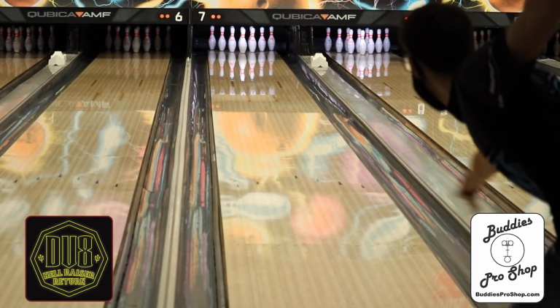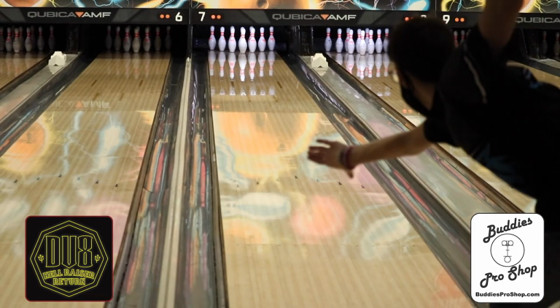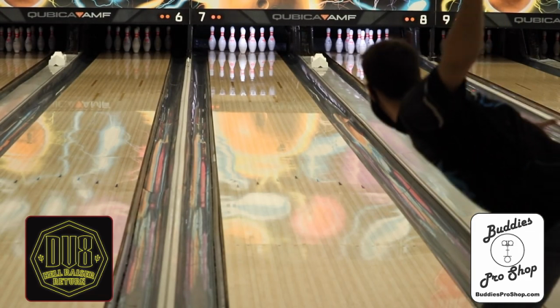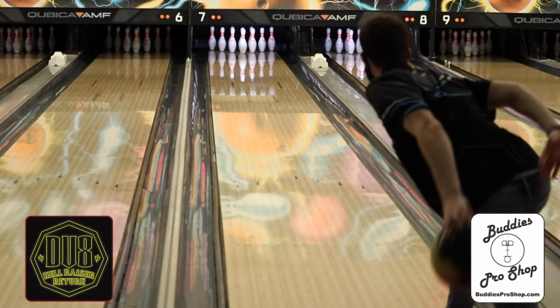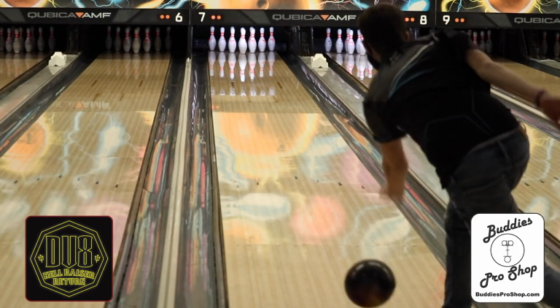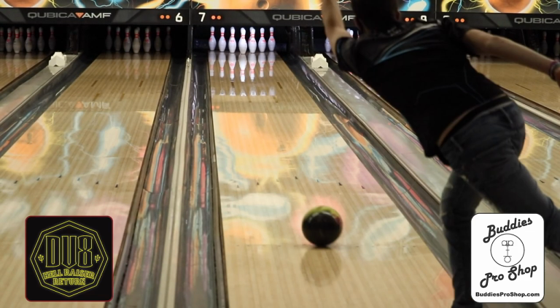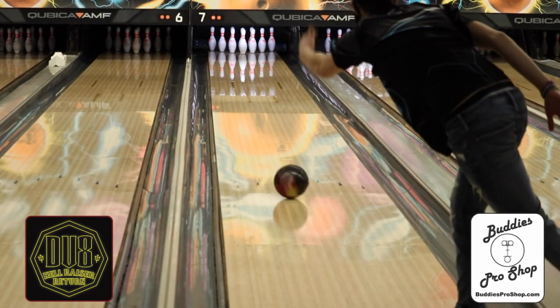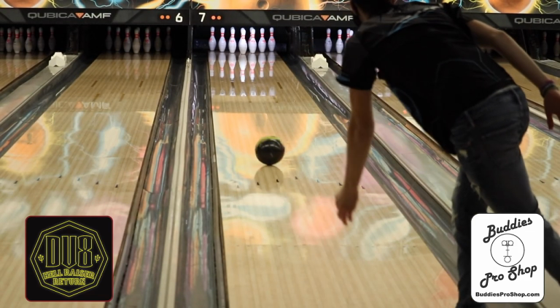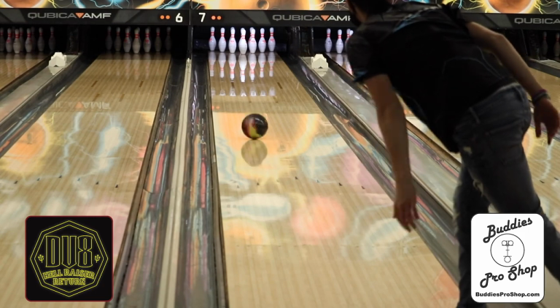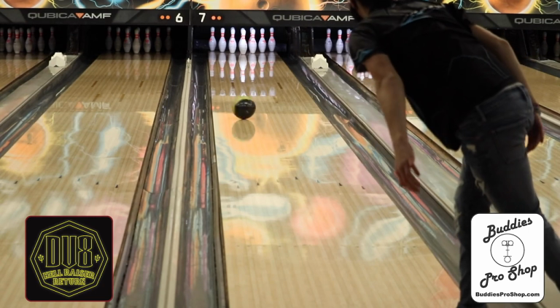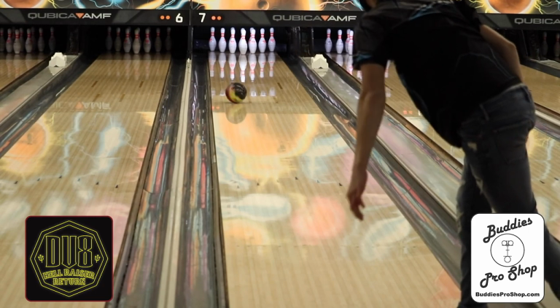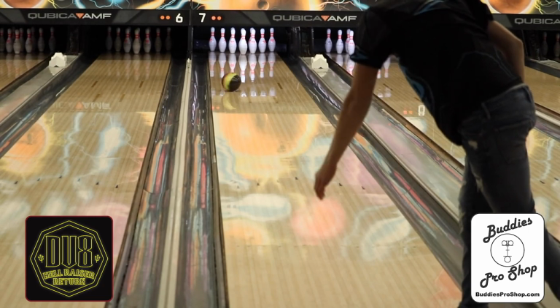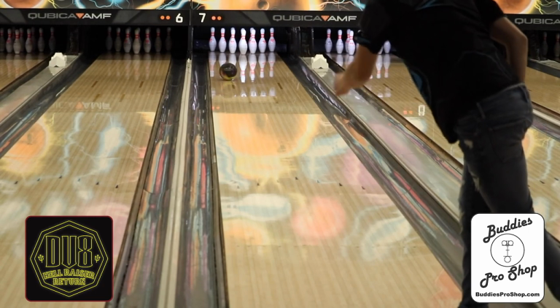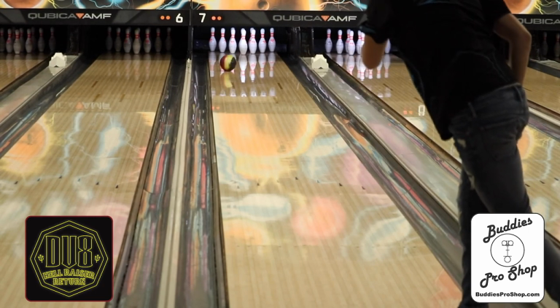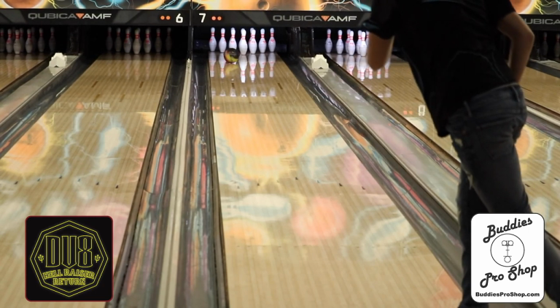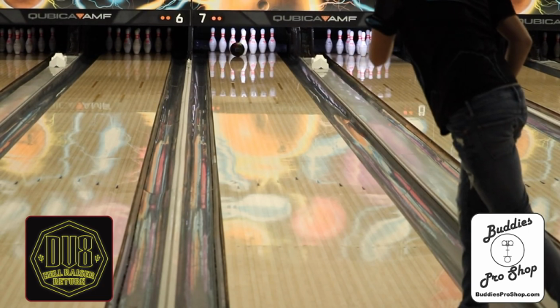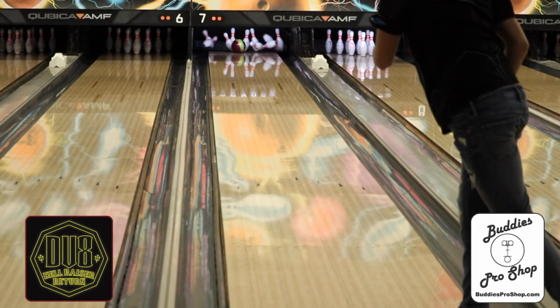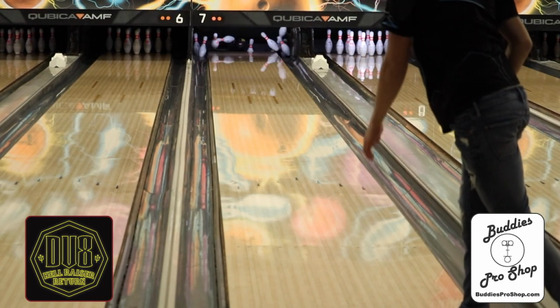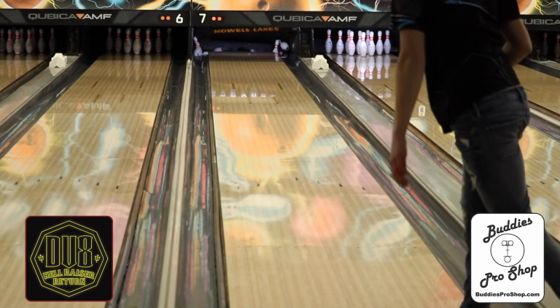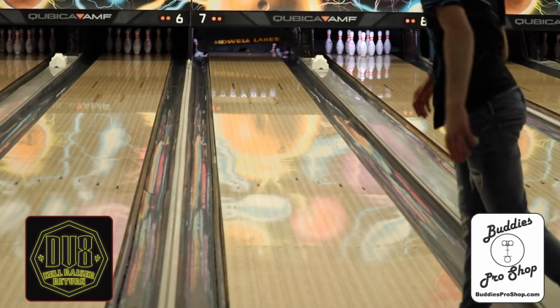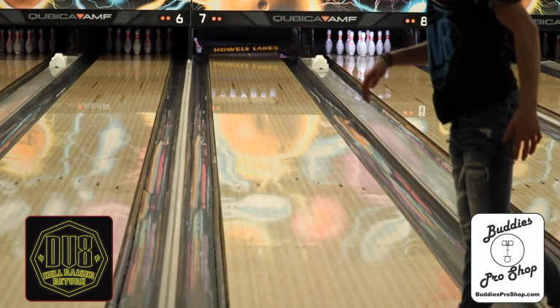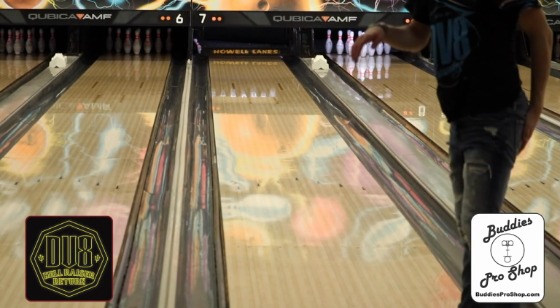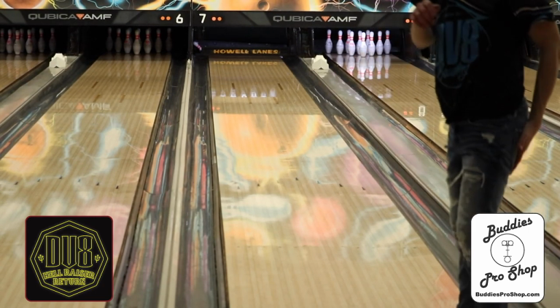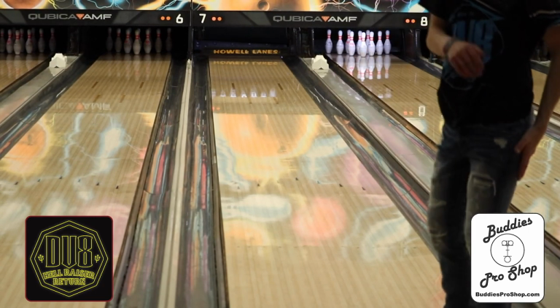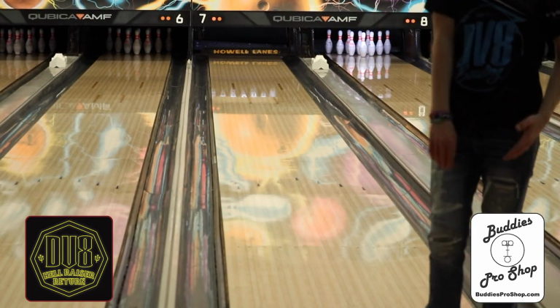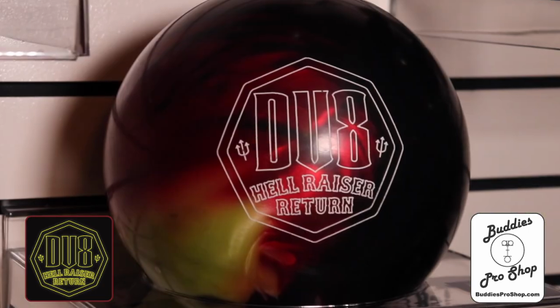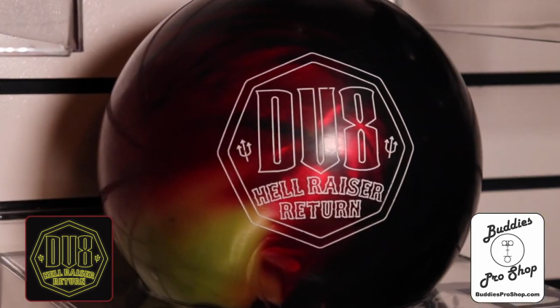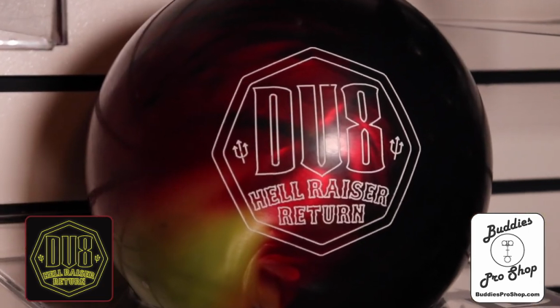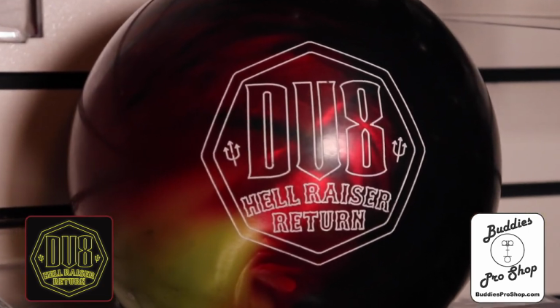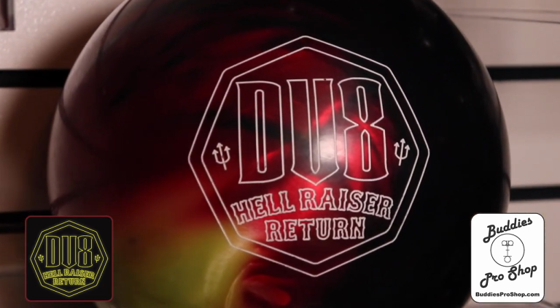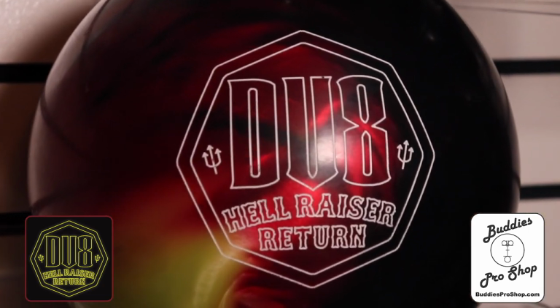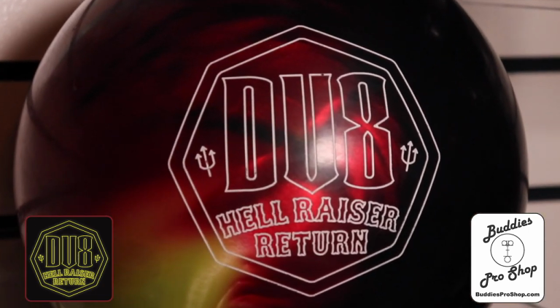Be sure and get your Hellraiser Return at BuddysProshop.com, because it's back, baby!